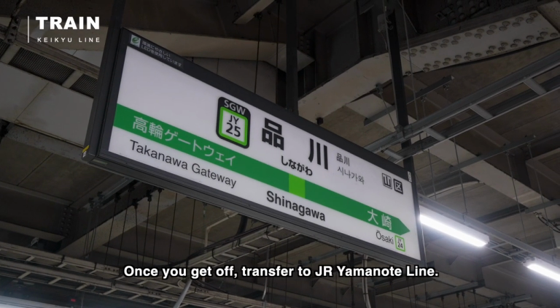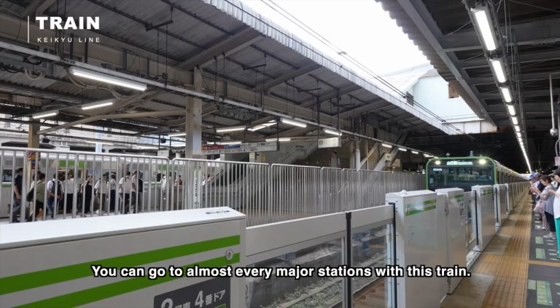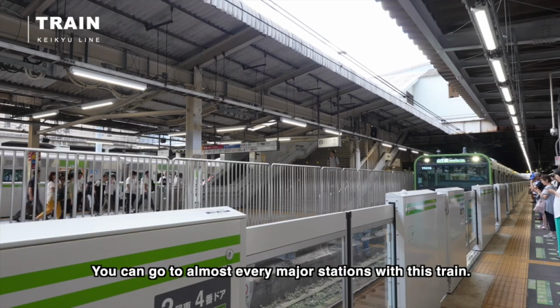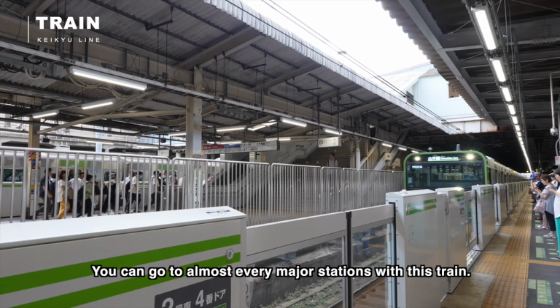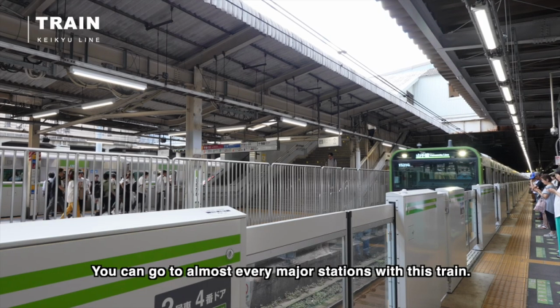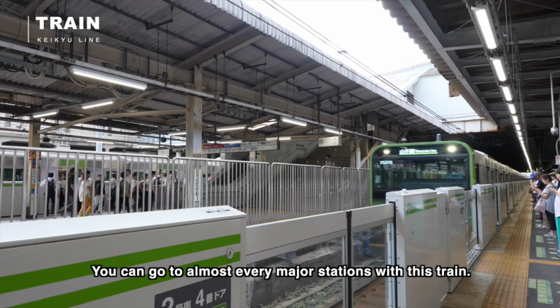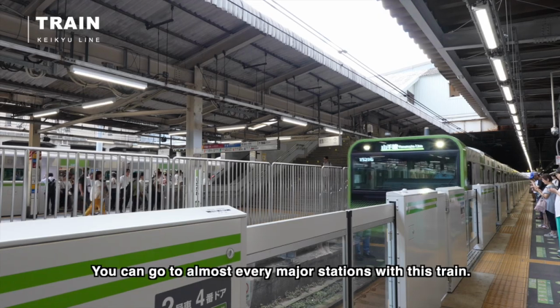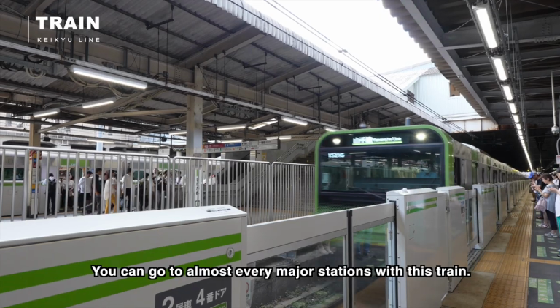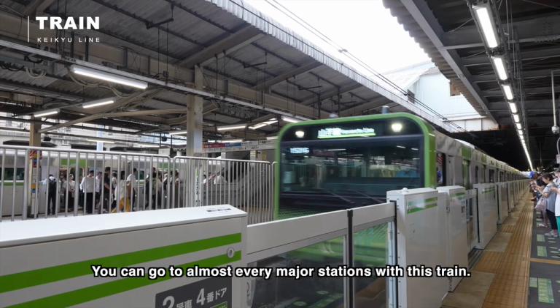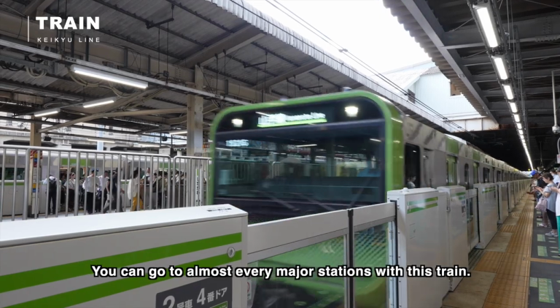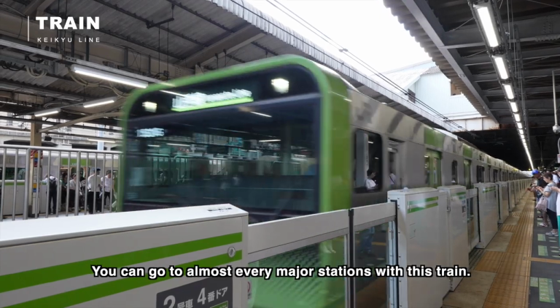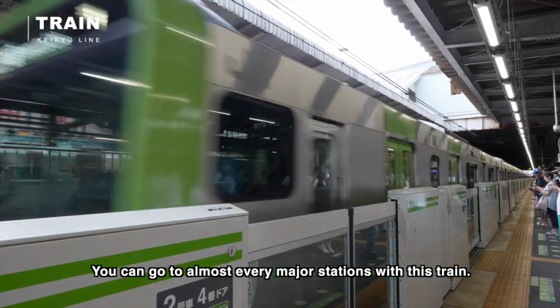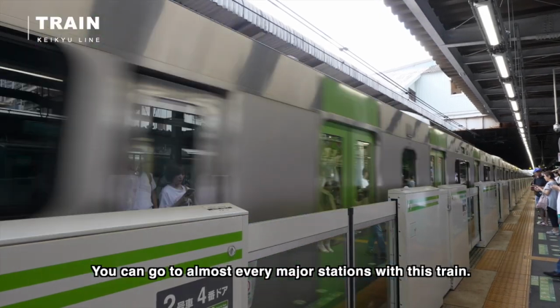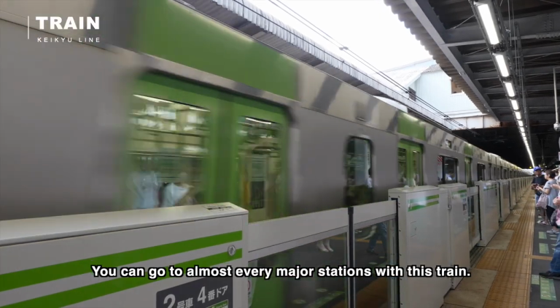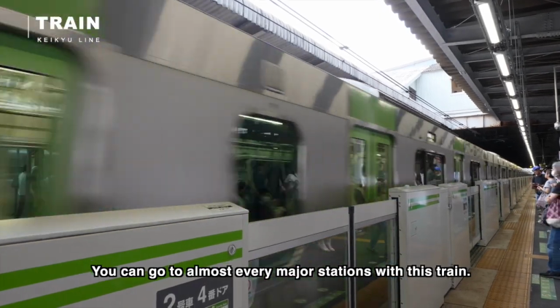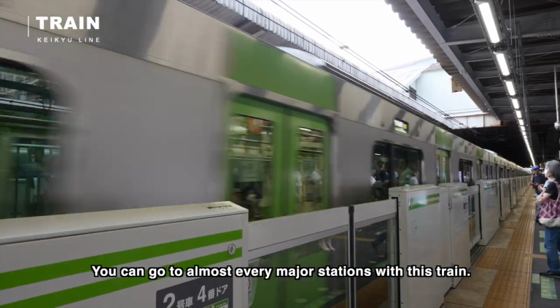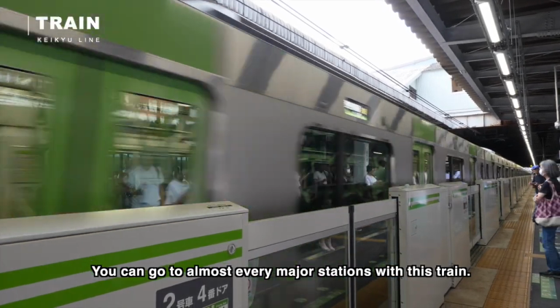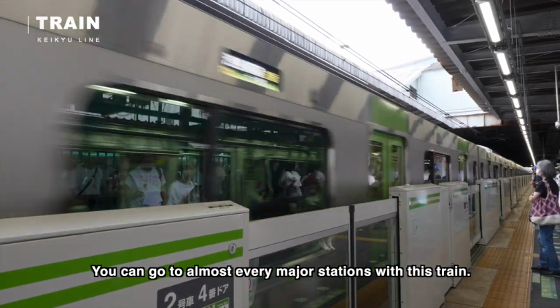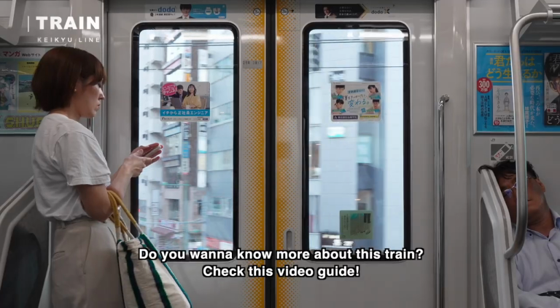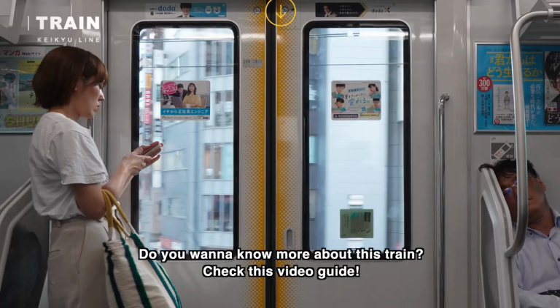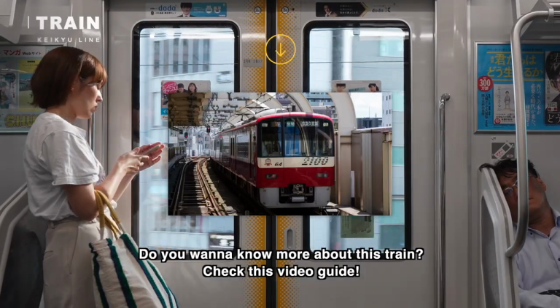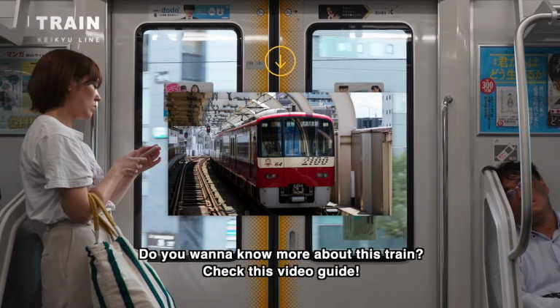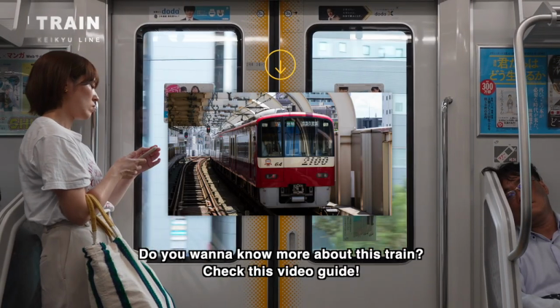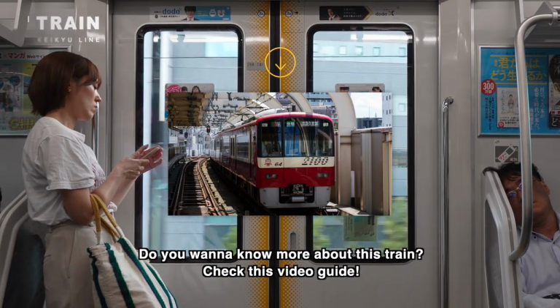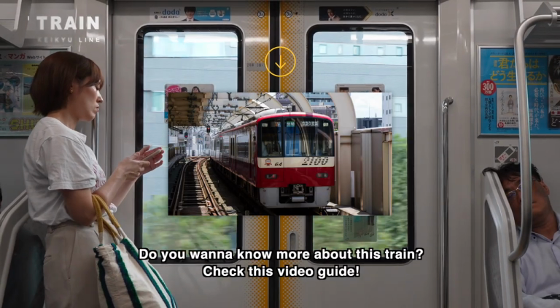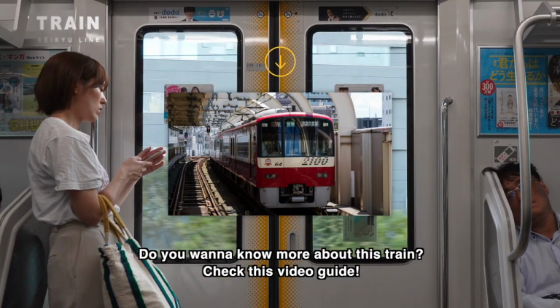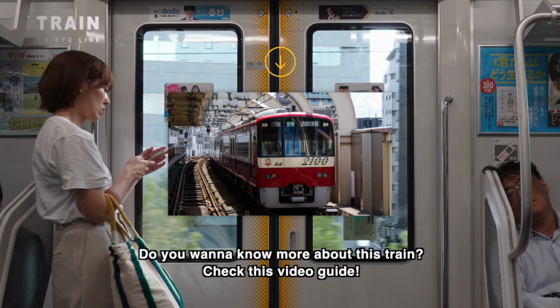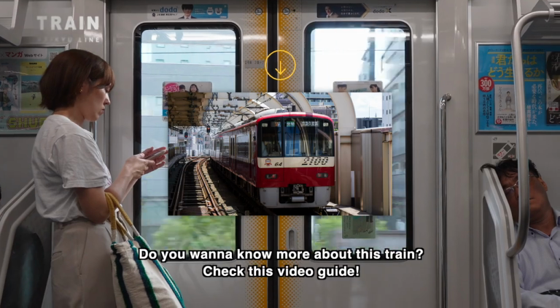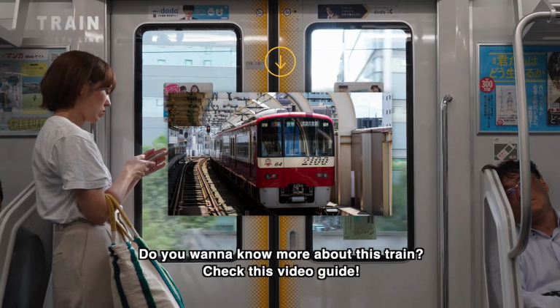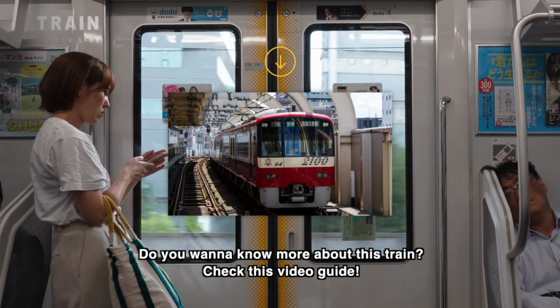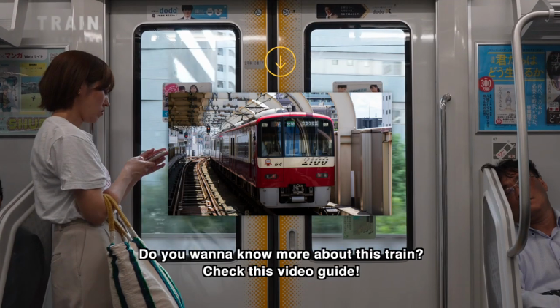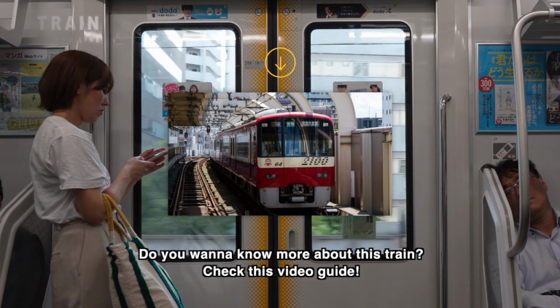You can go to almost every major station with this train. For more details, check the video guide for this train.